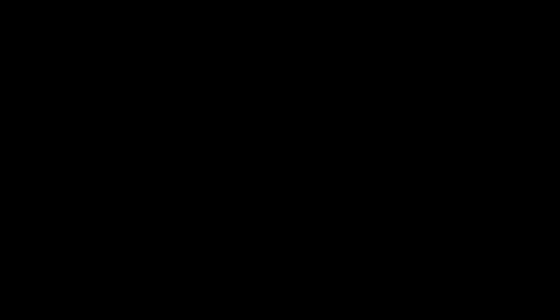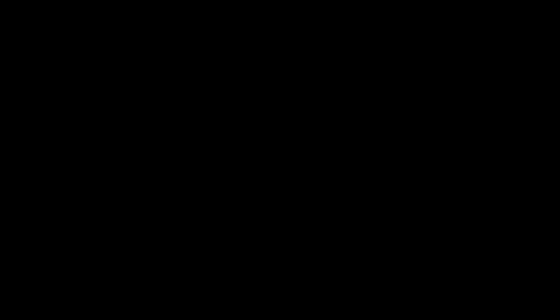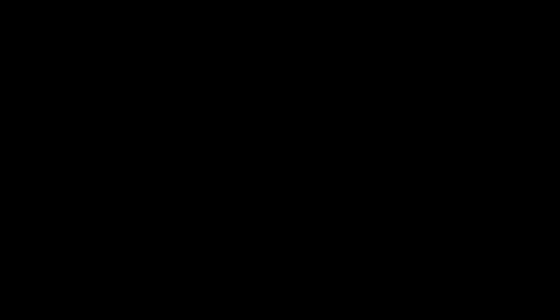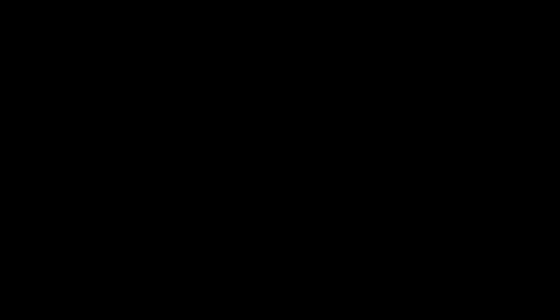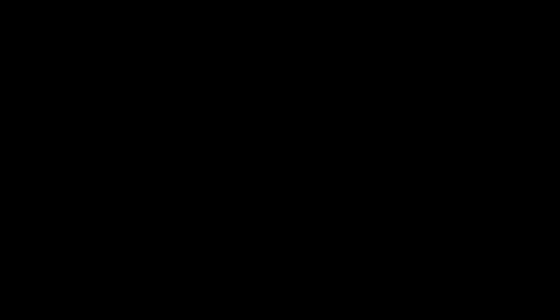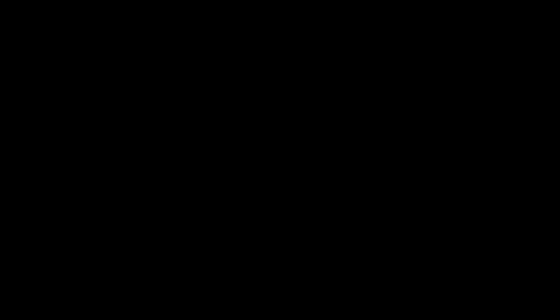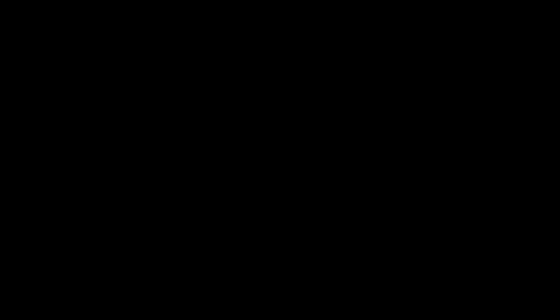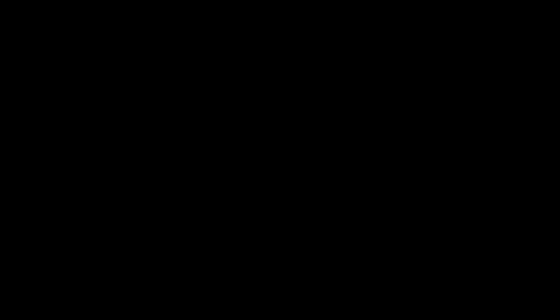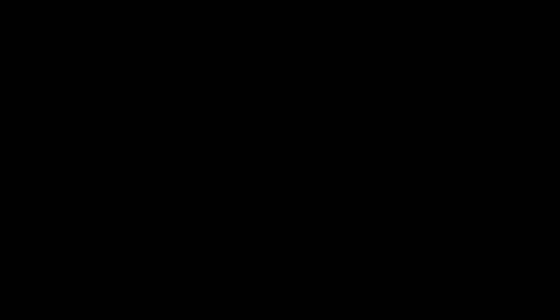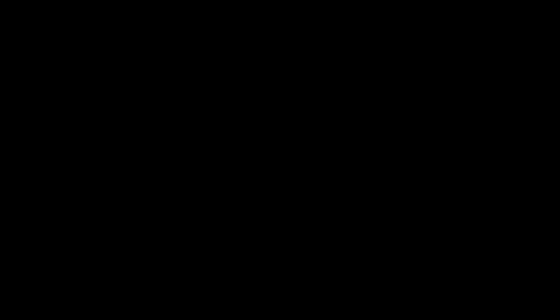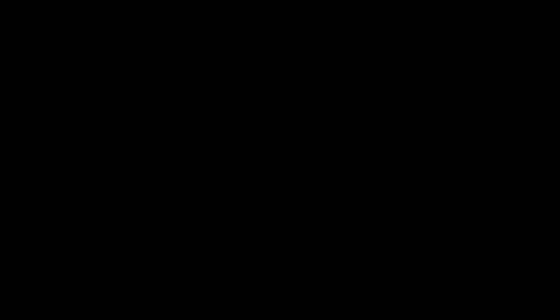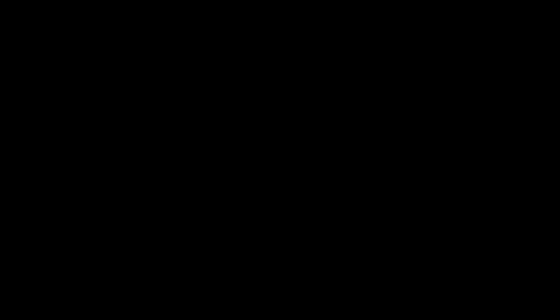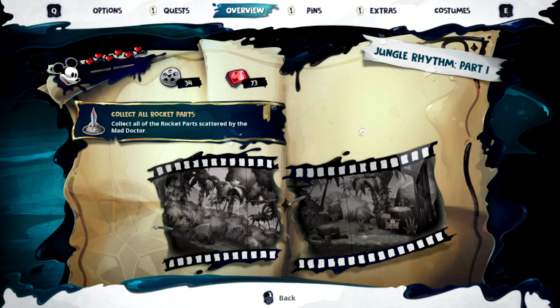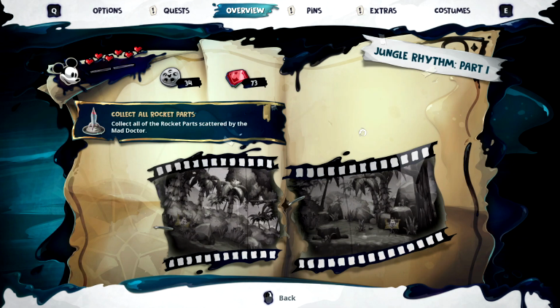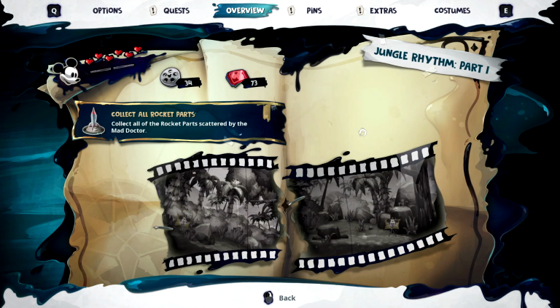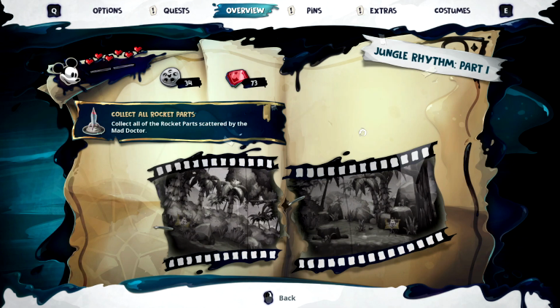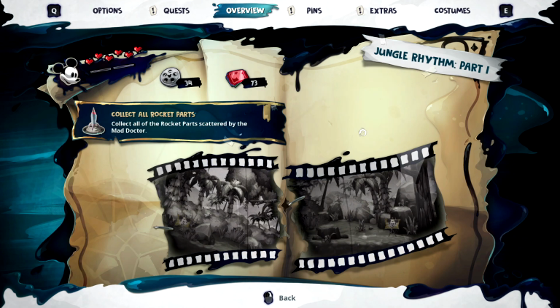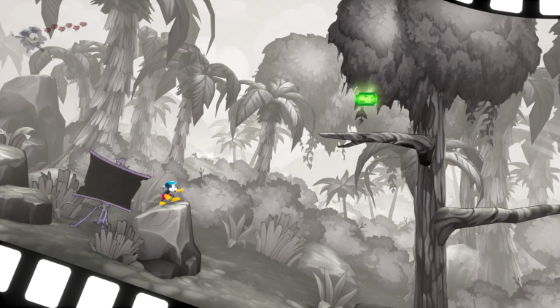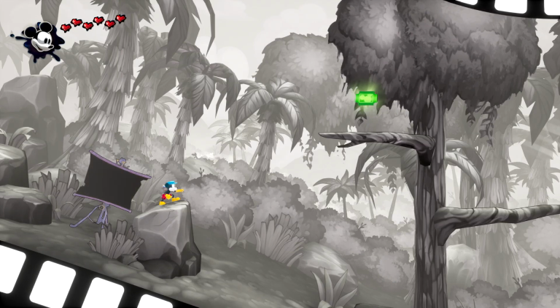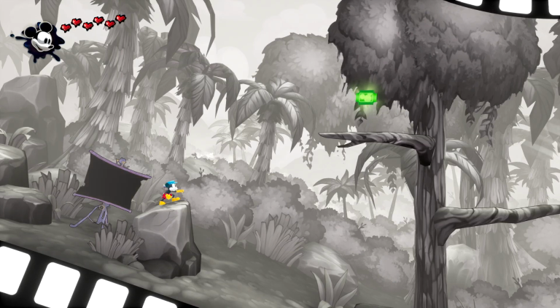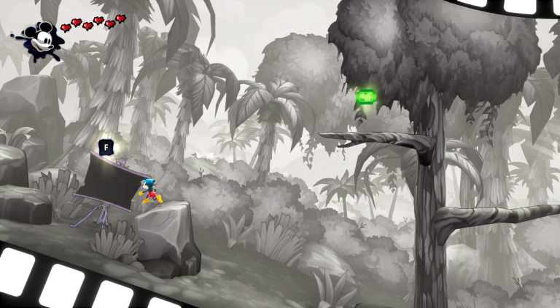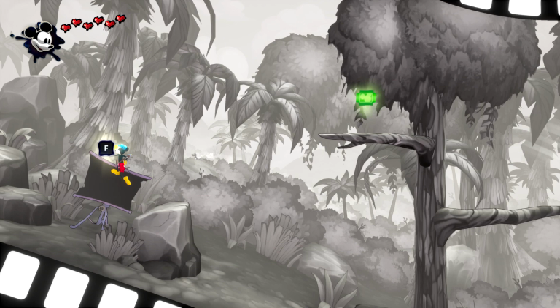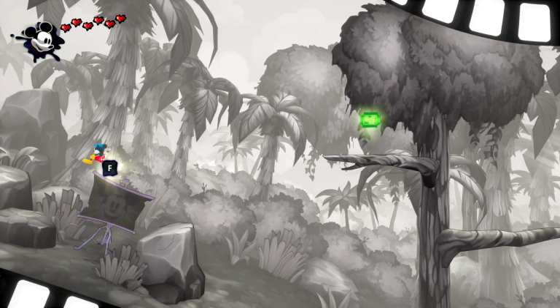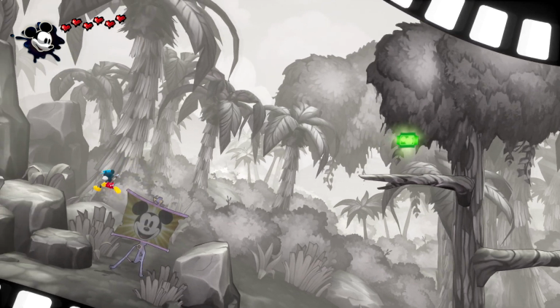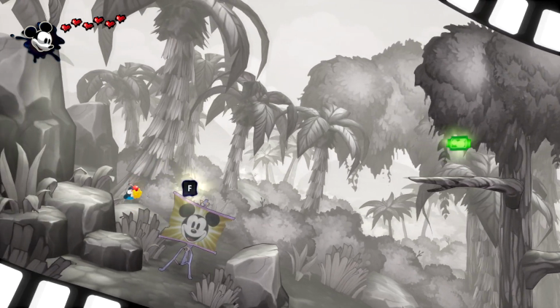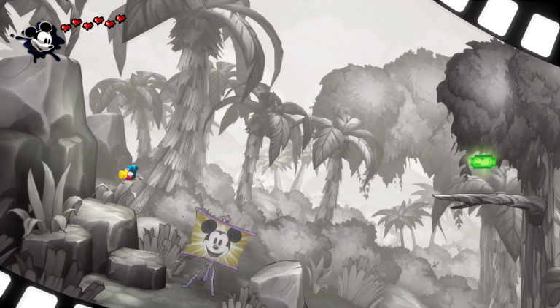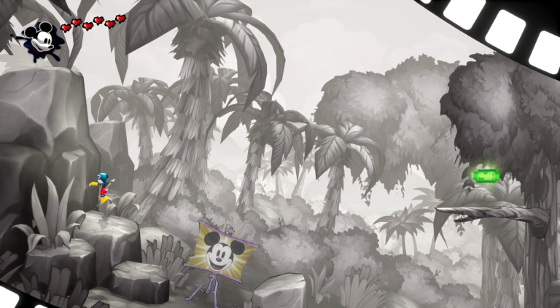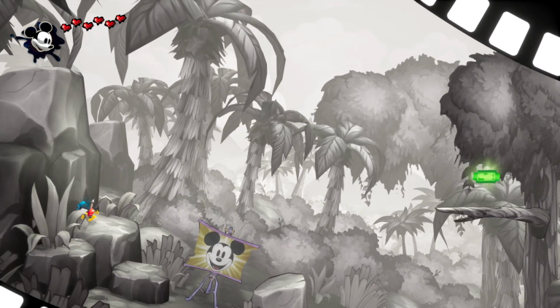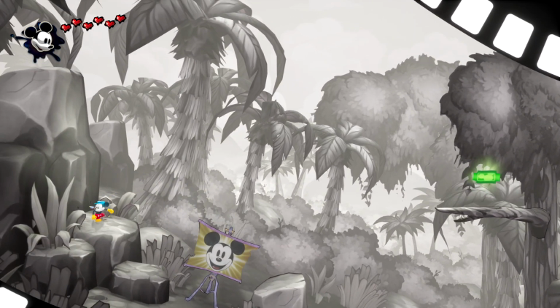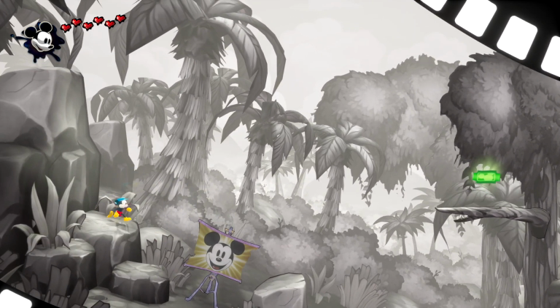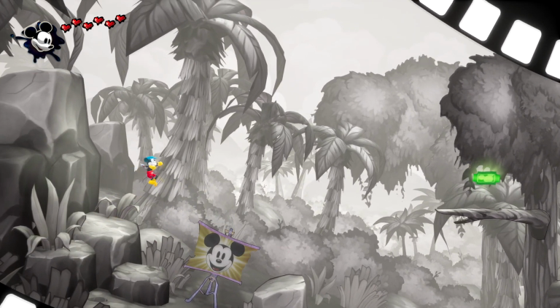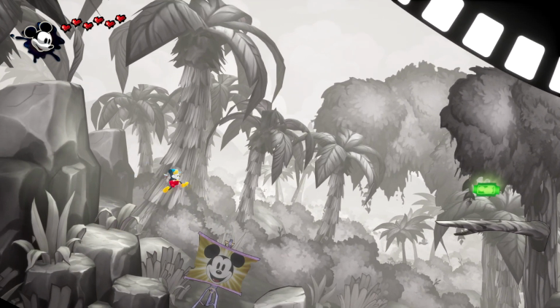Hello, hello, hello! Welcome to an Epic Mickey tutorial on the Jungle Rhythms Side Scrolling level, Part 1.